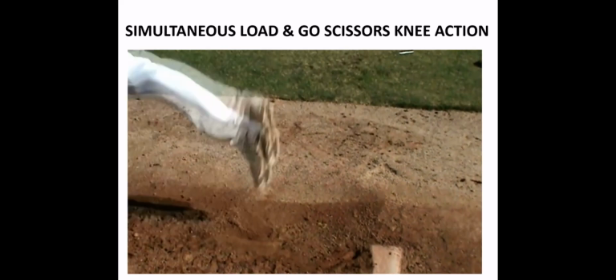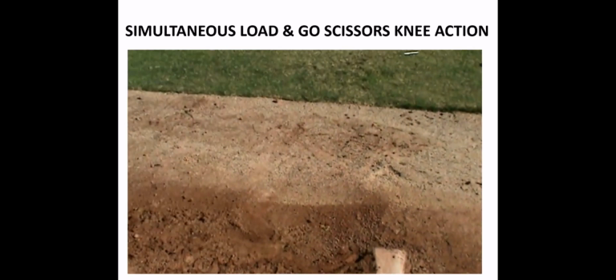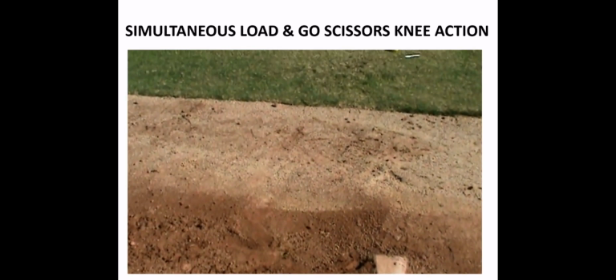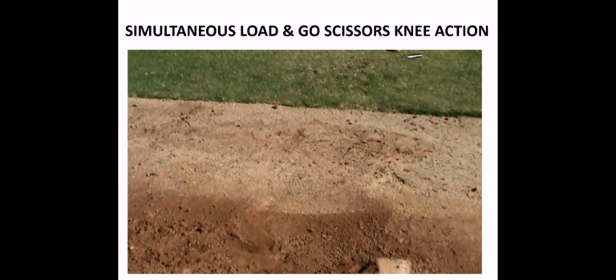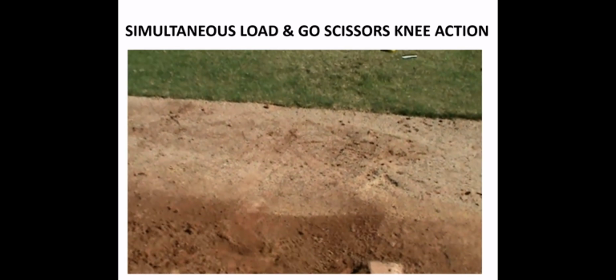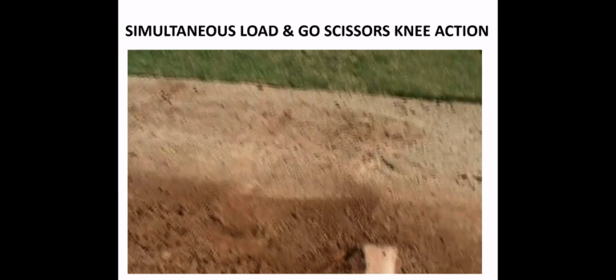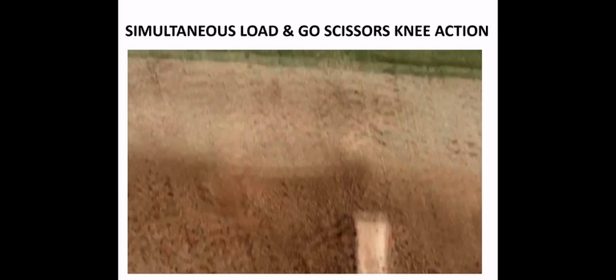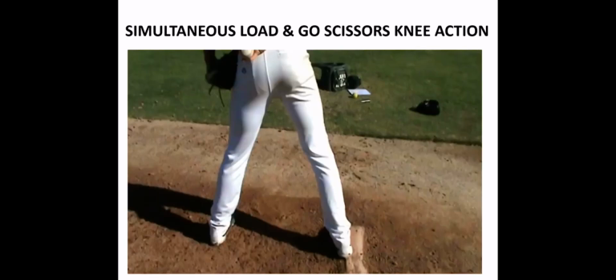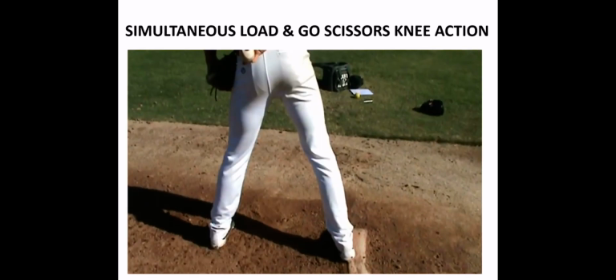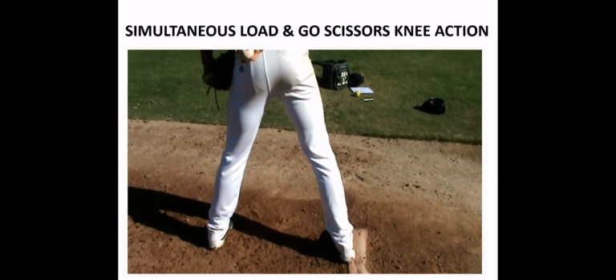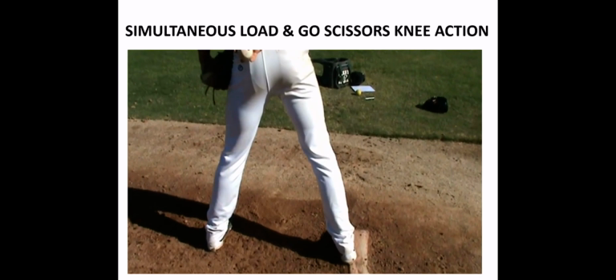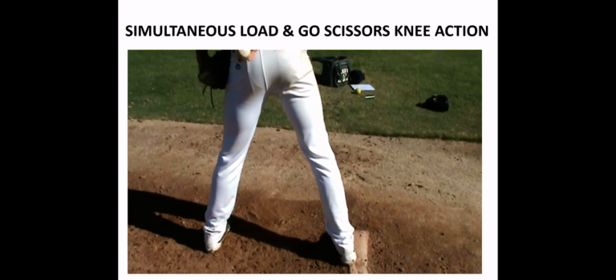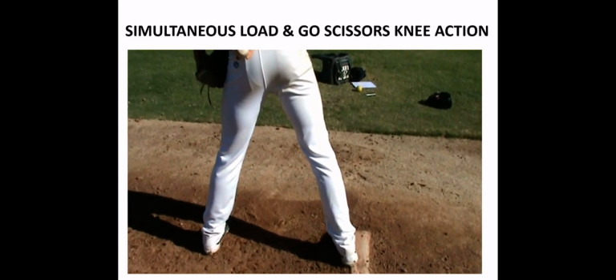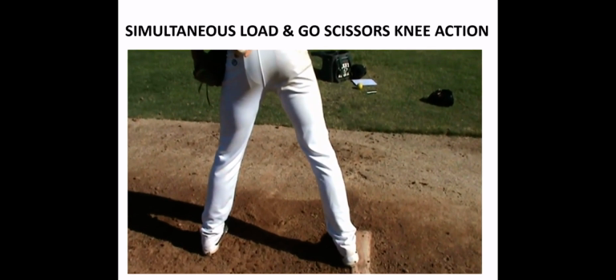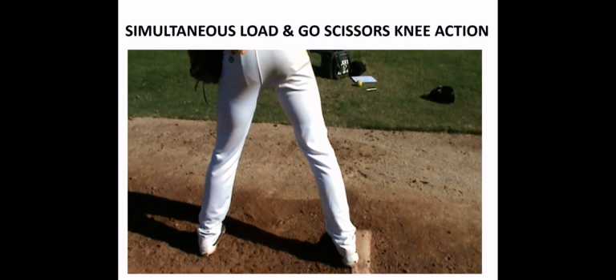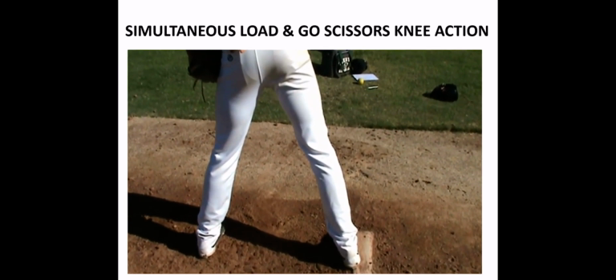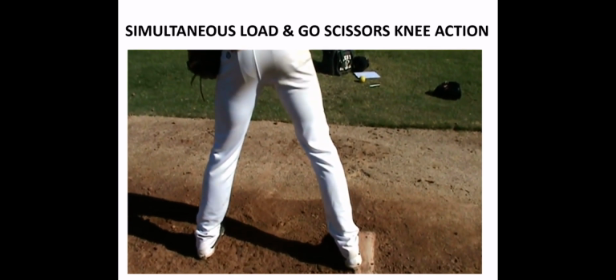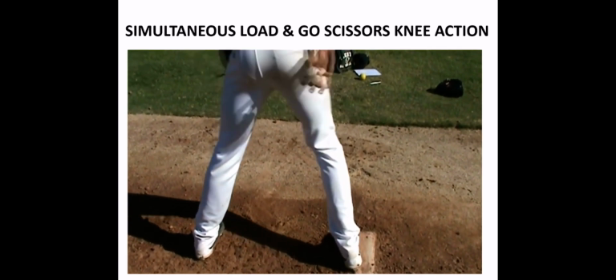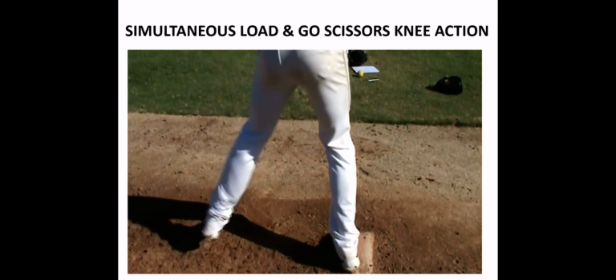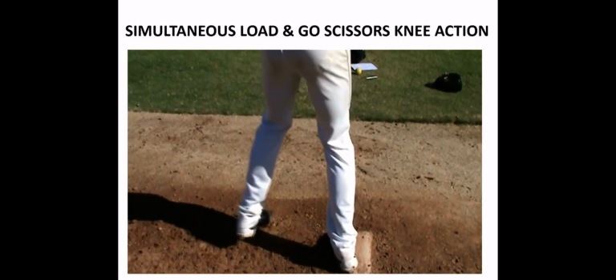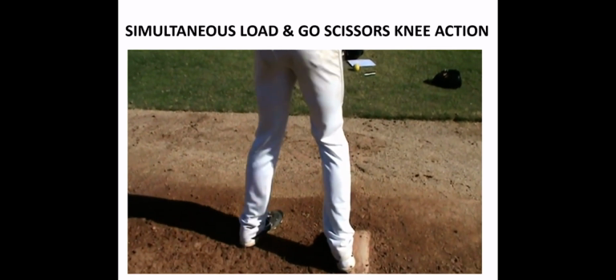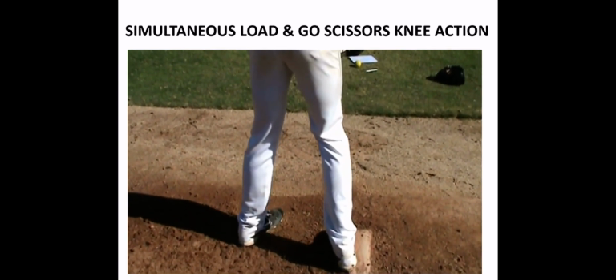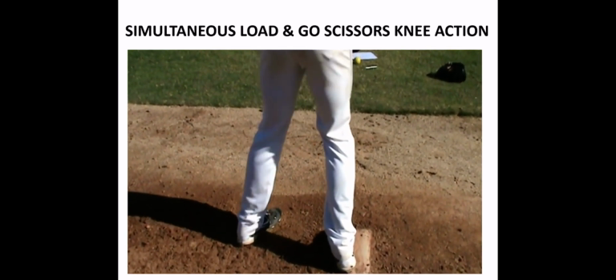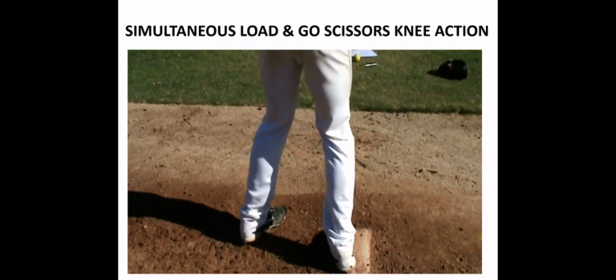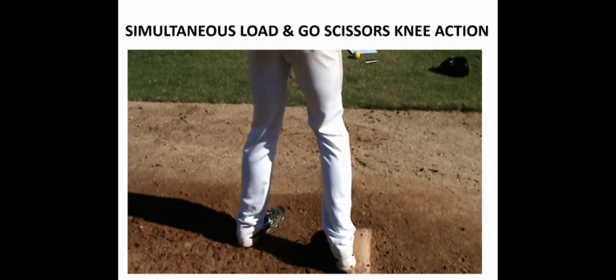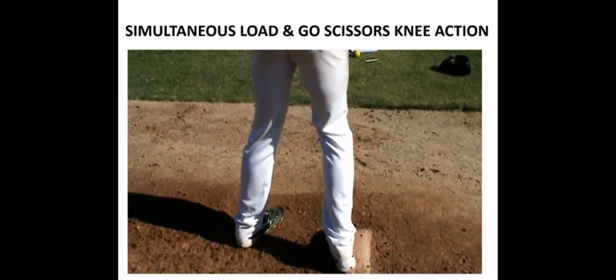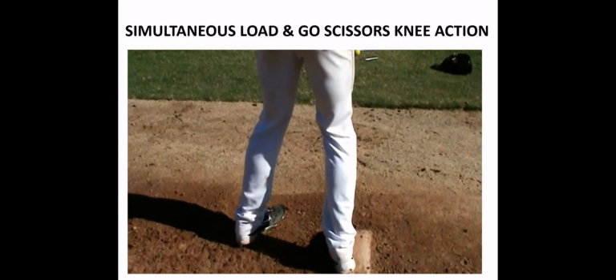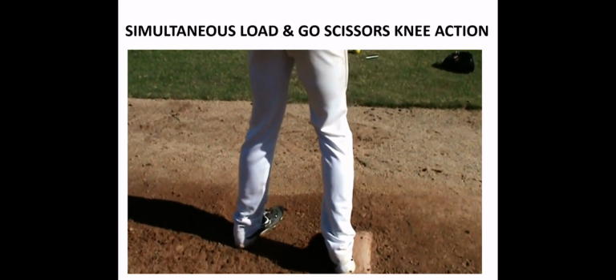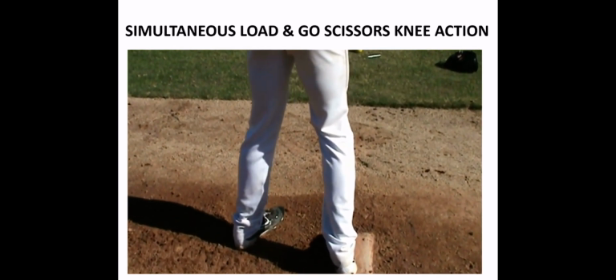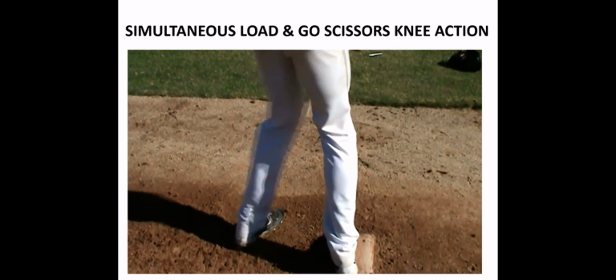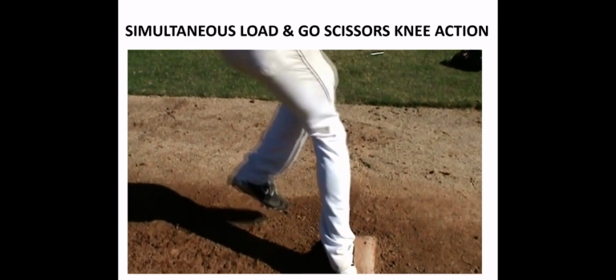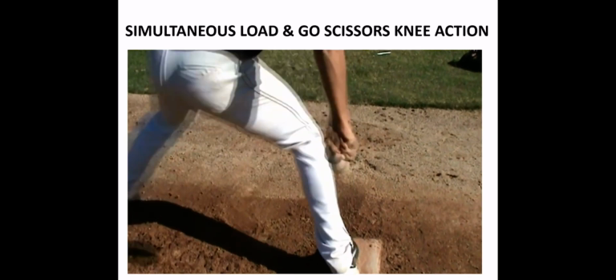I like the term 'load and go' as opposed to 'slide step' because it involves the load. I hate to see guys run away from their arm without loading.